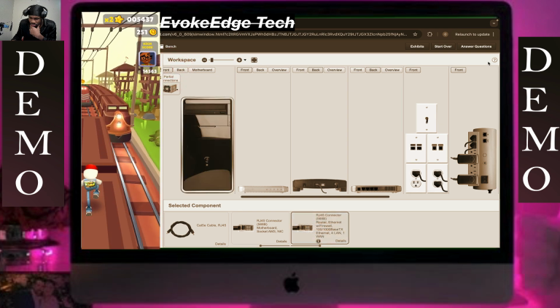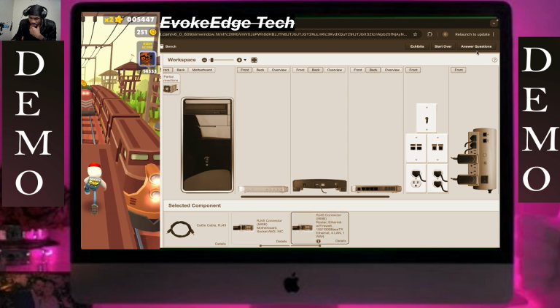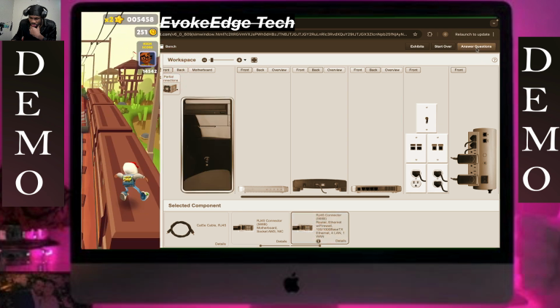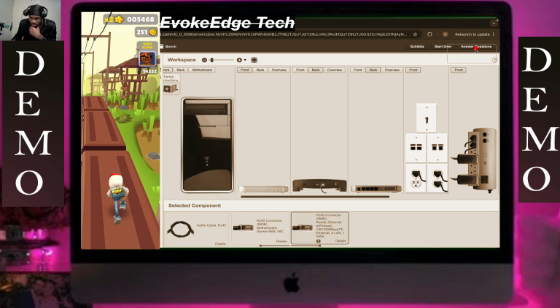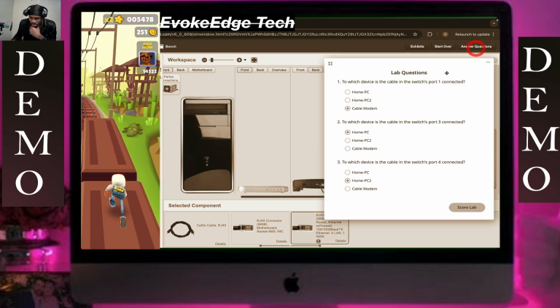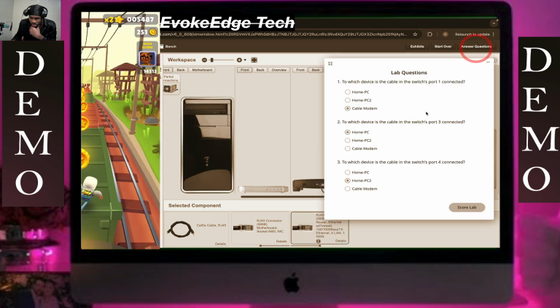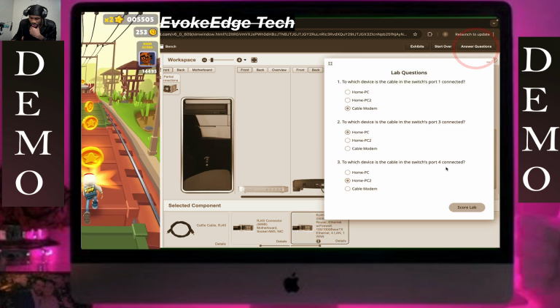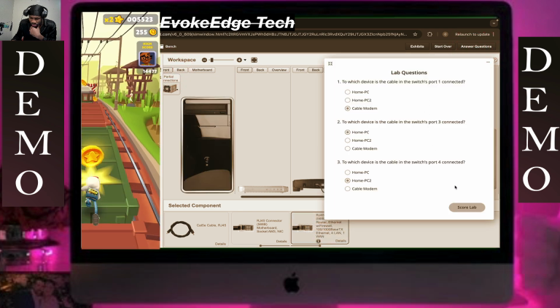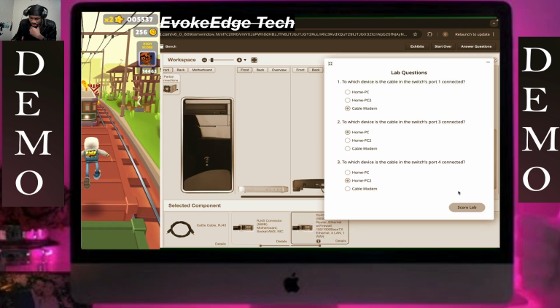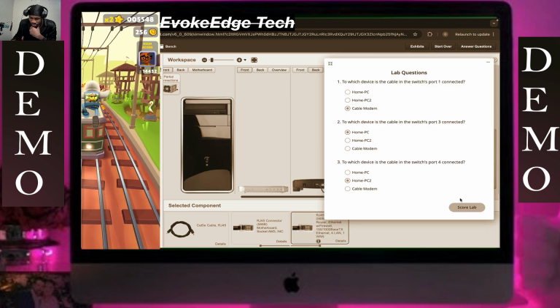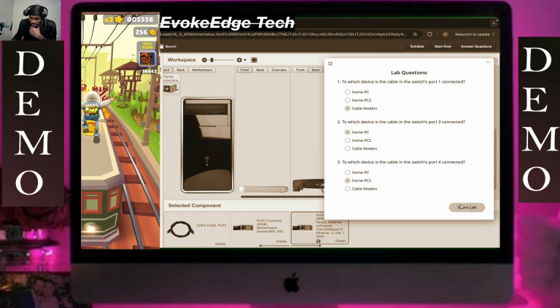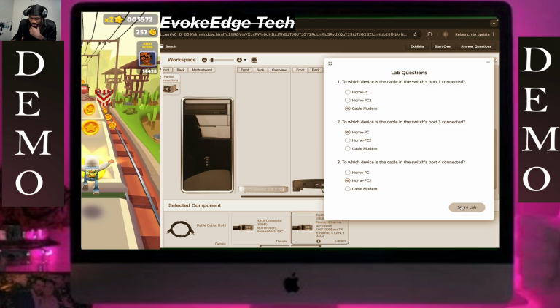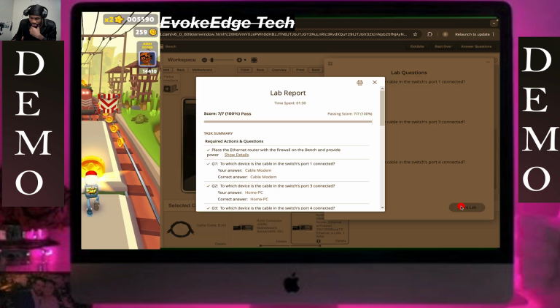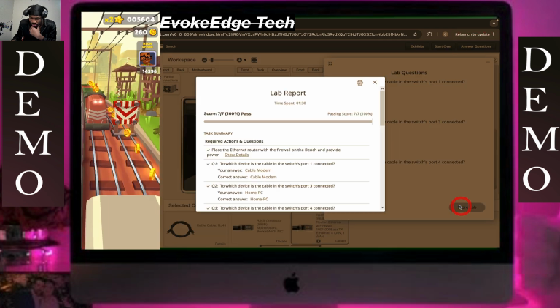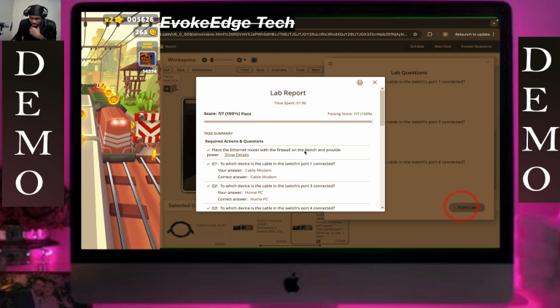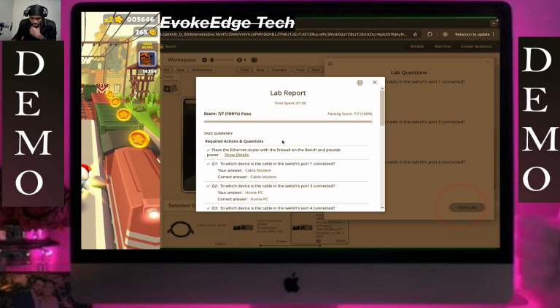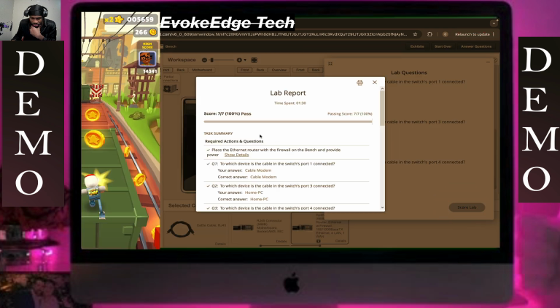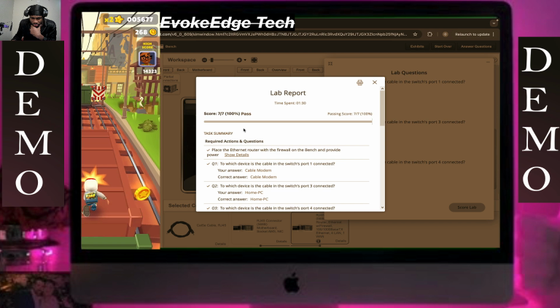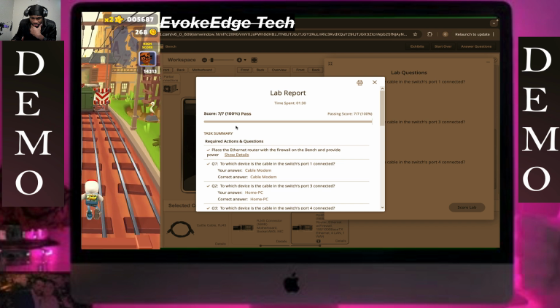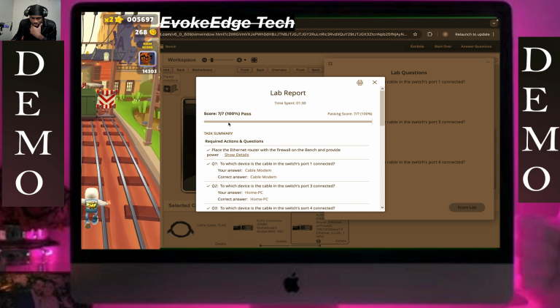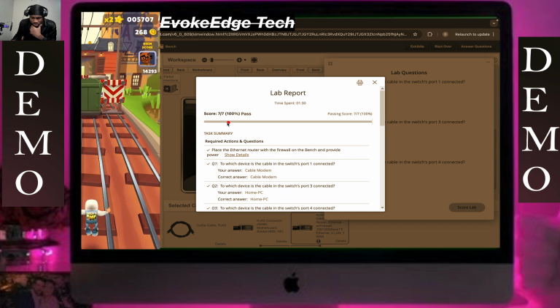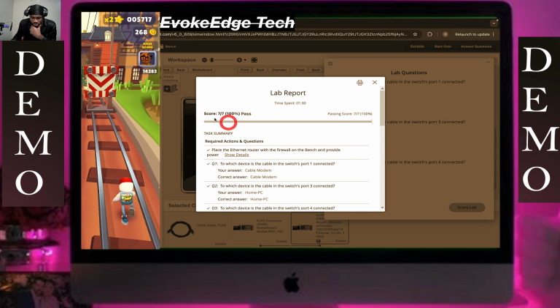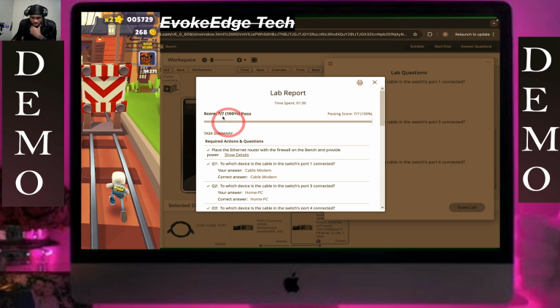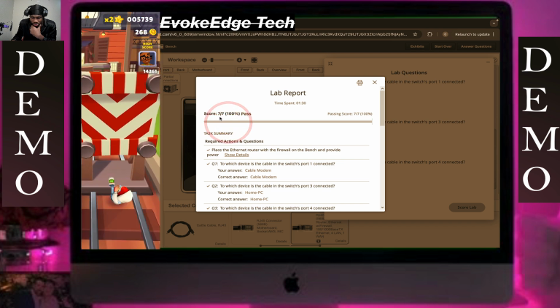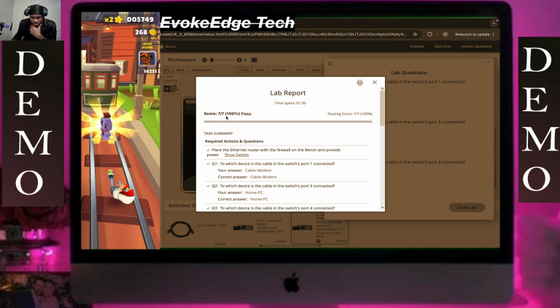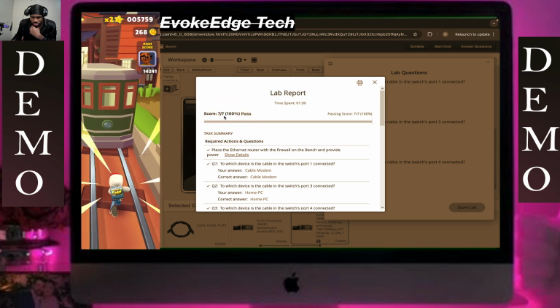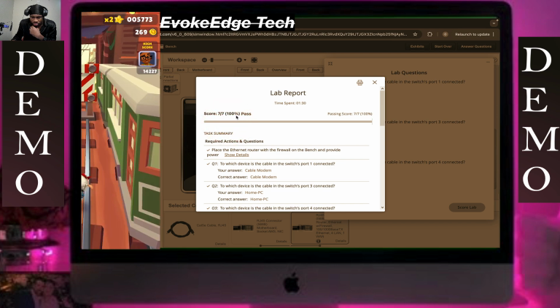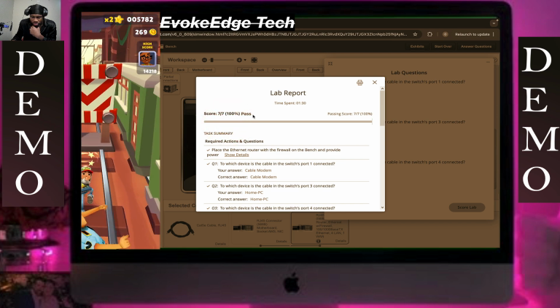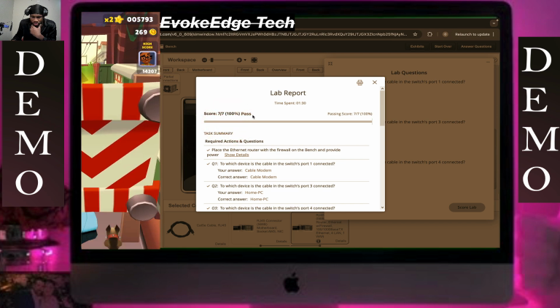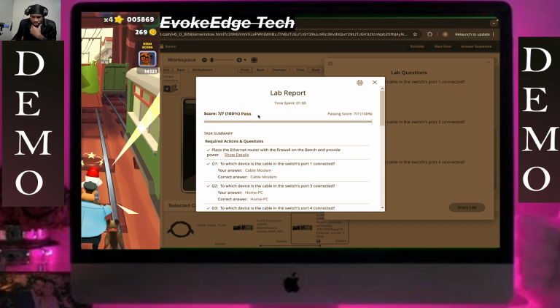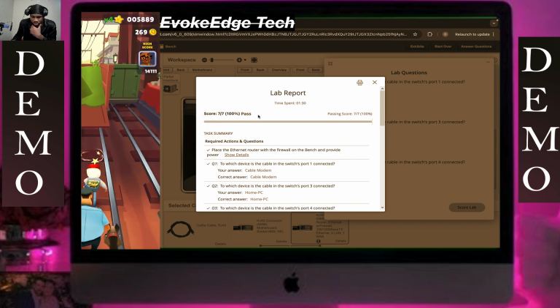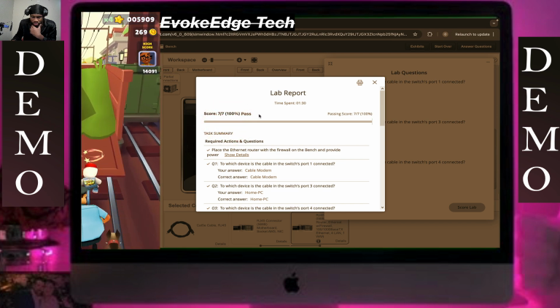There we go, all connections are complete.